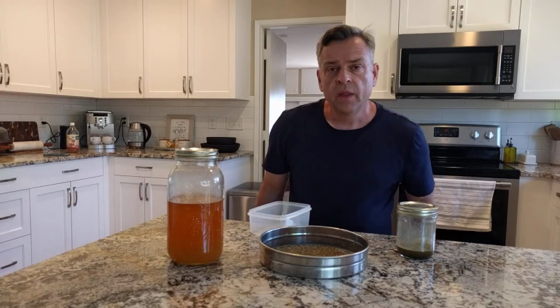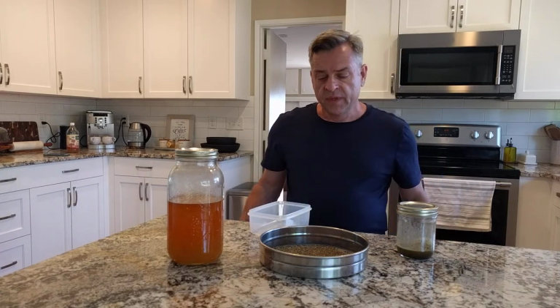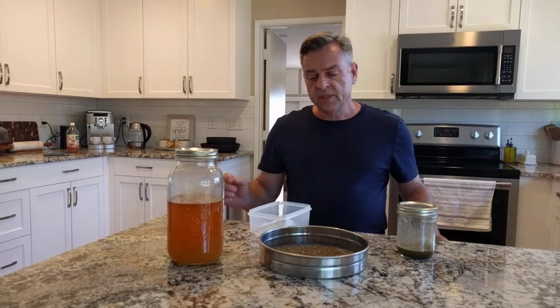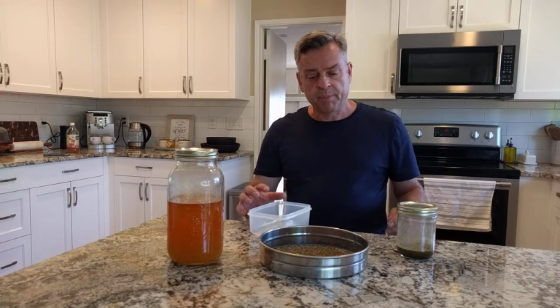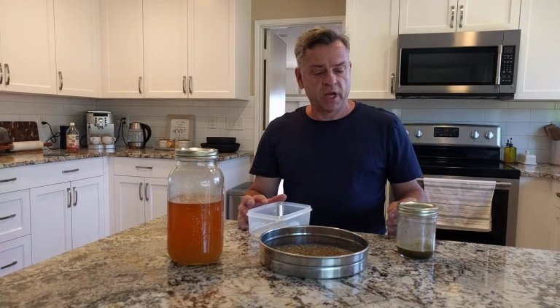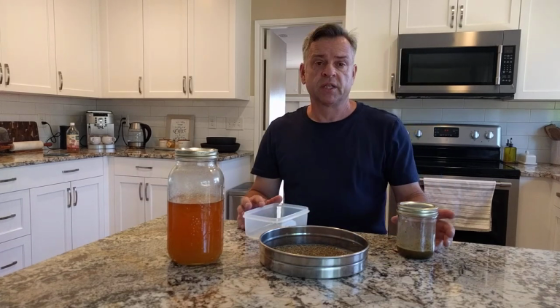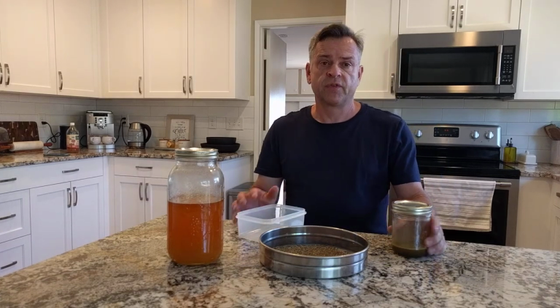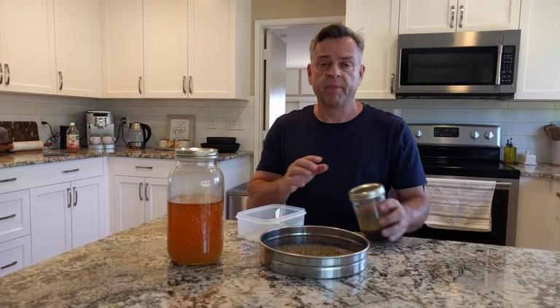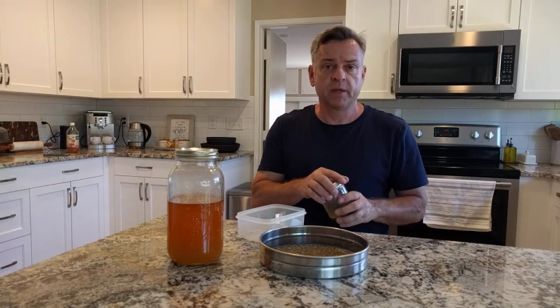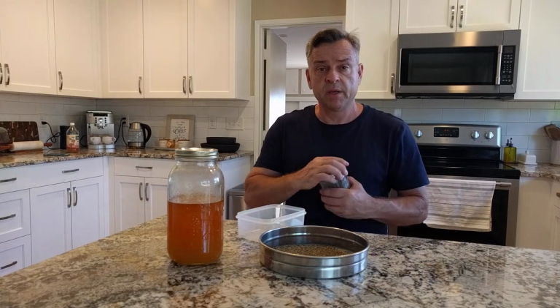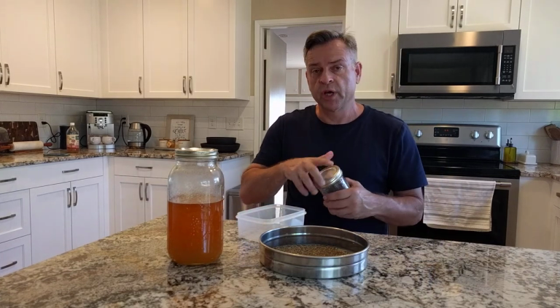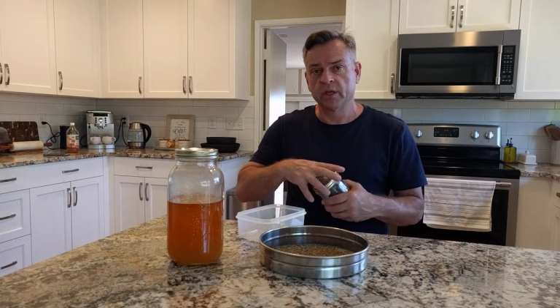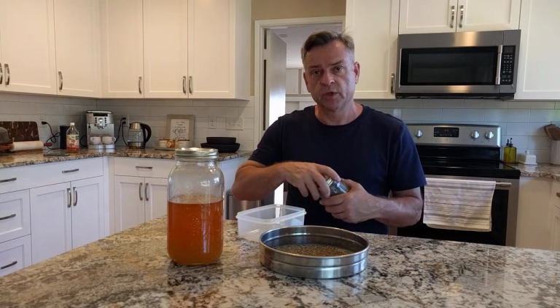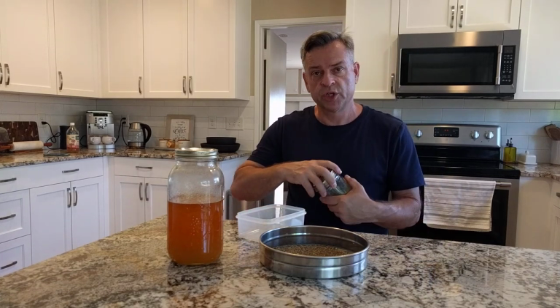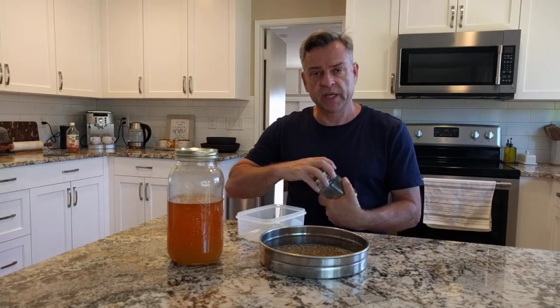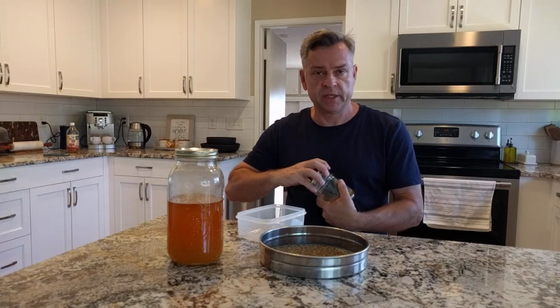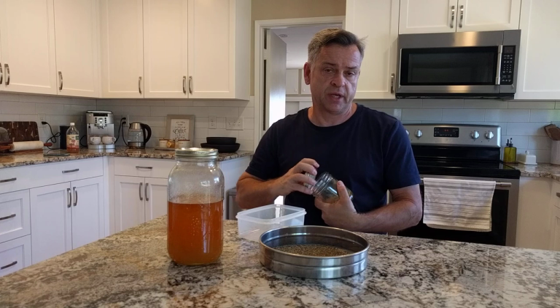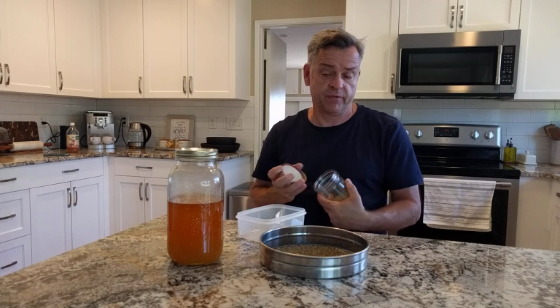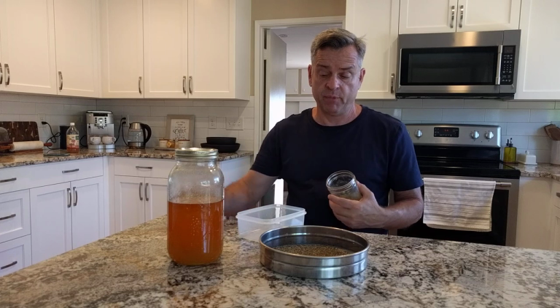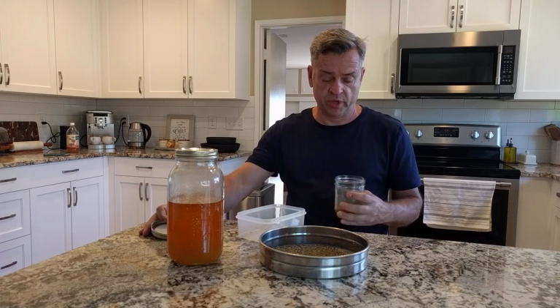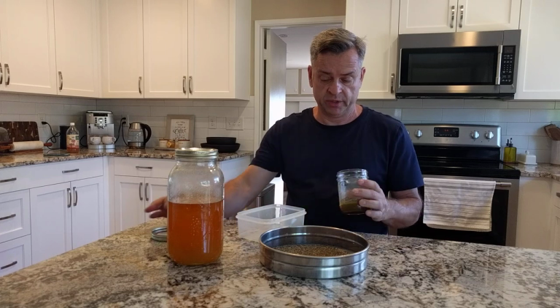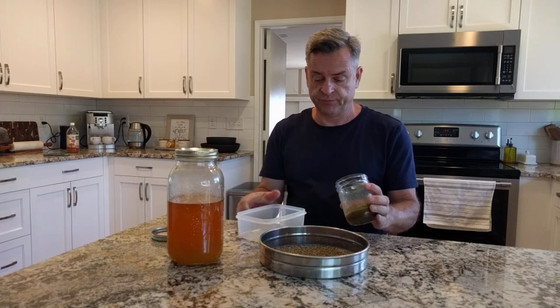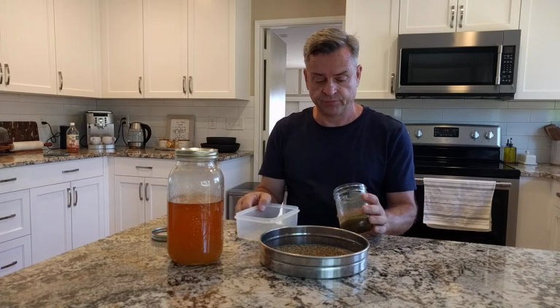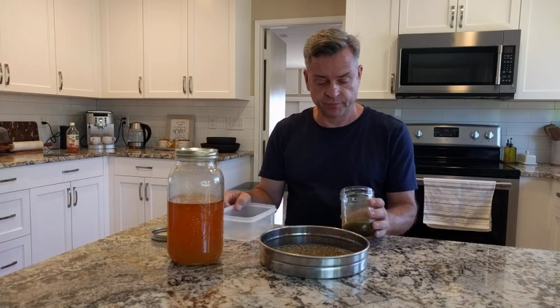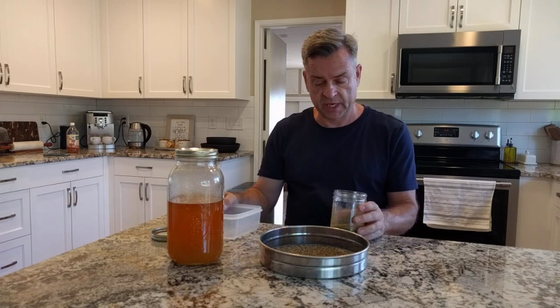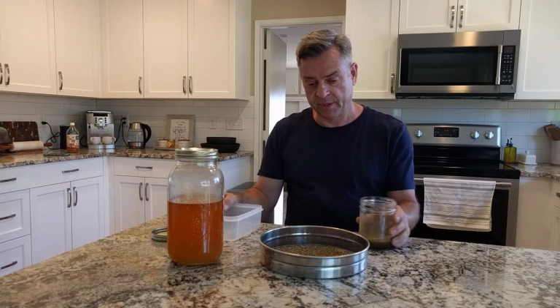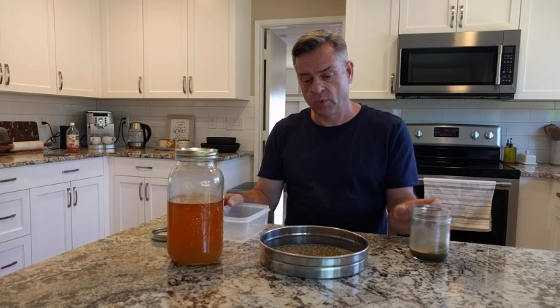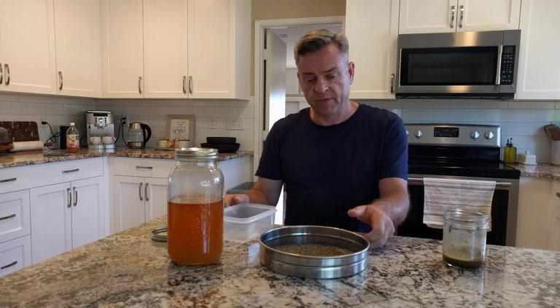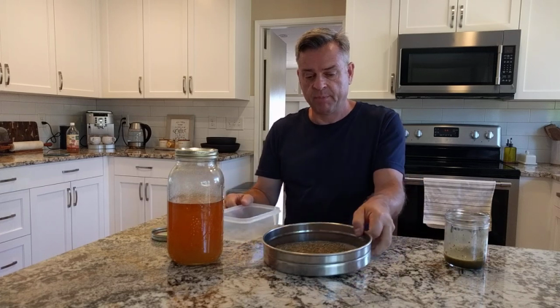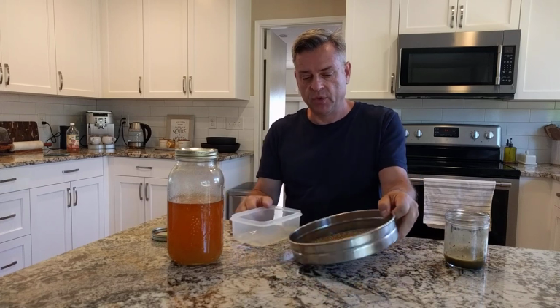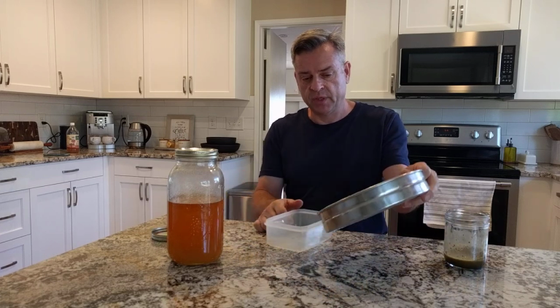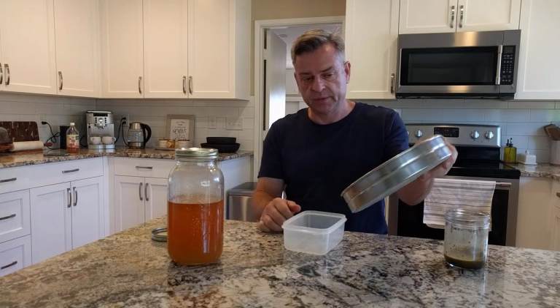This is my process for making bee bread, which I eat every morning. Actually, my wife and I both eat it.